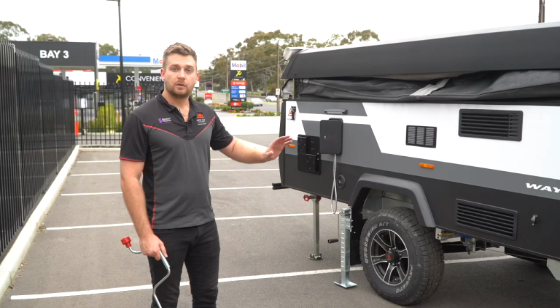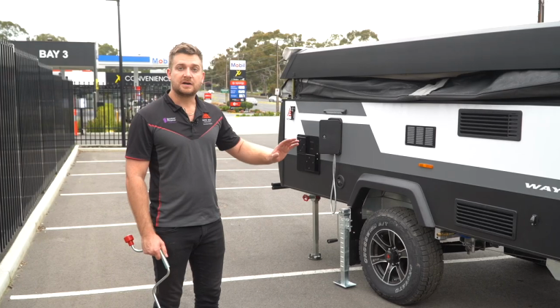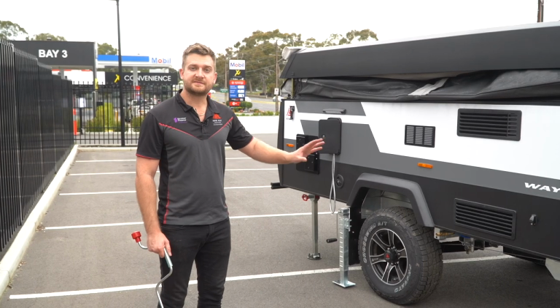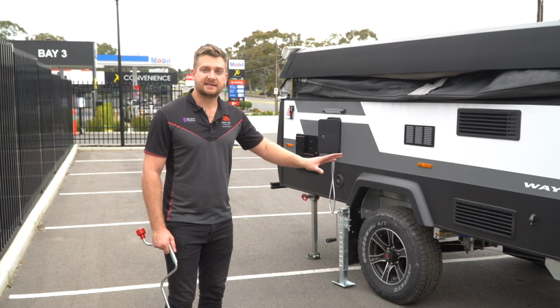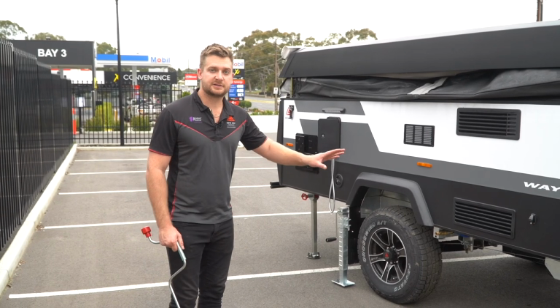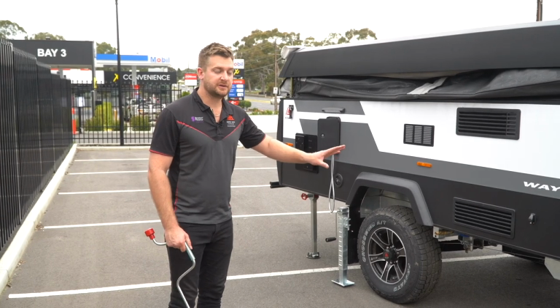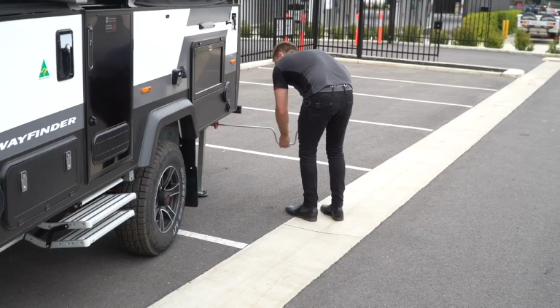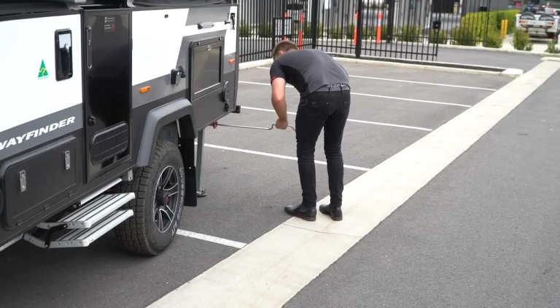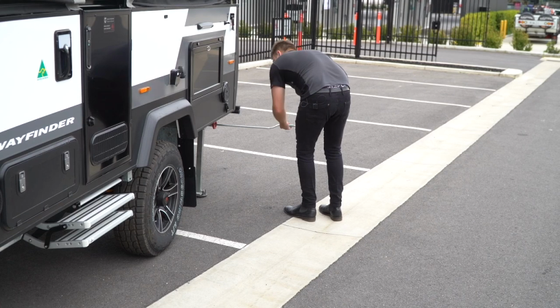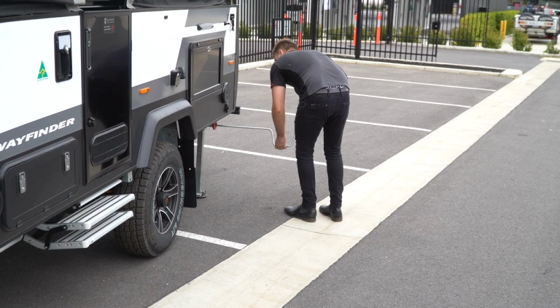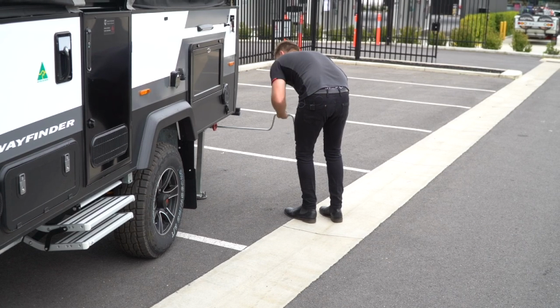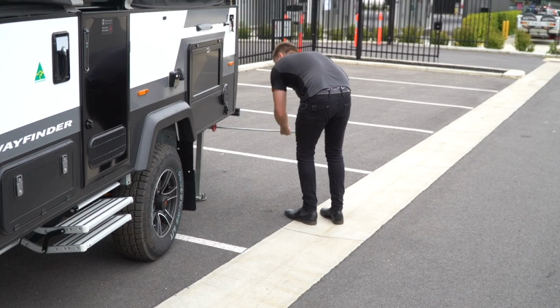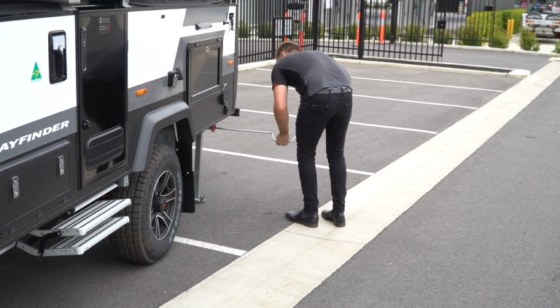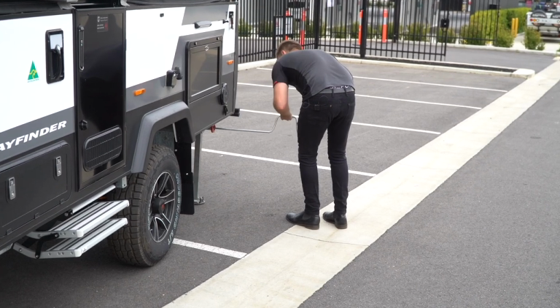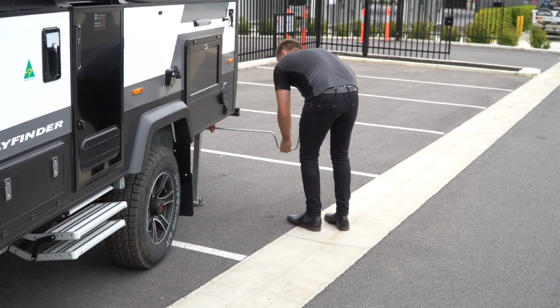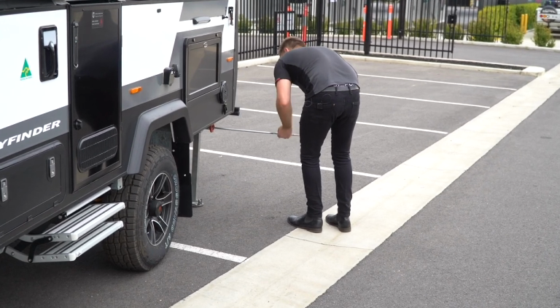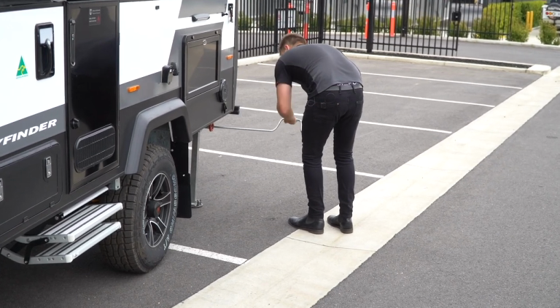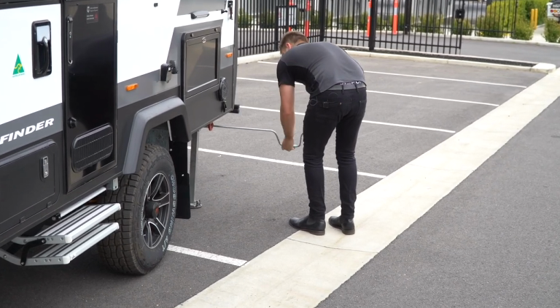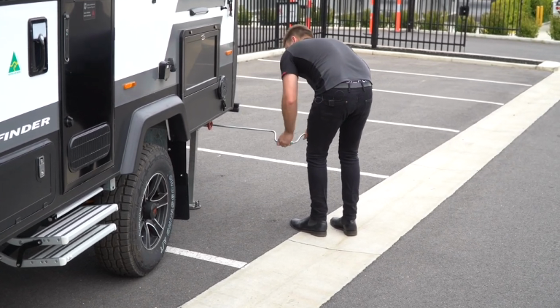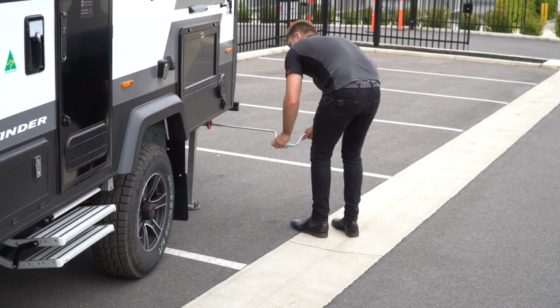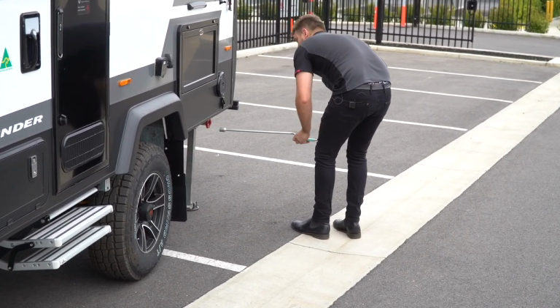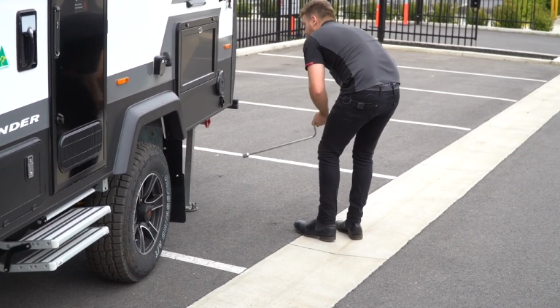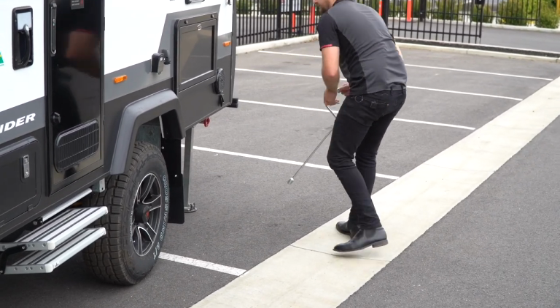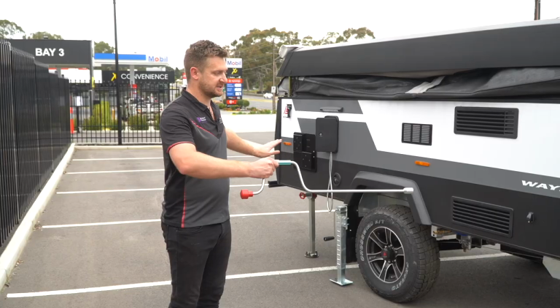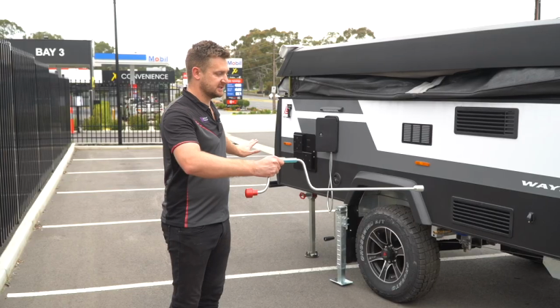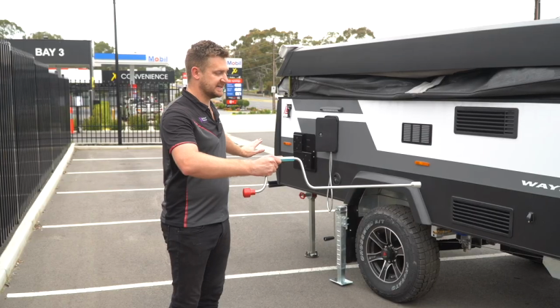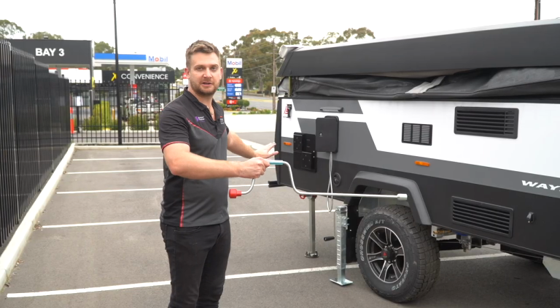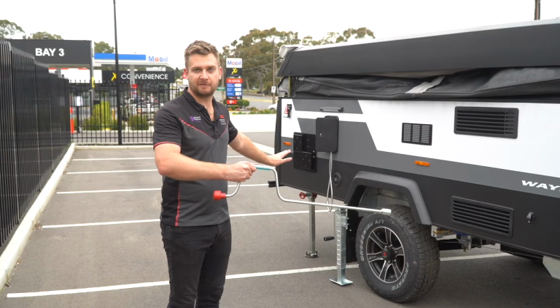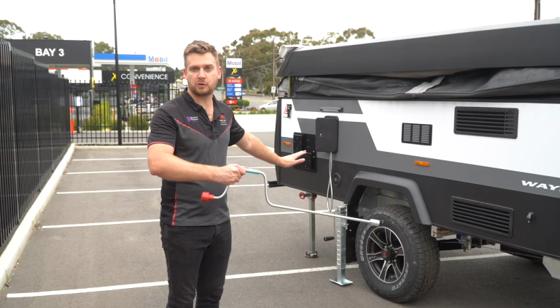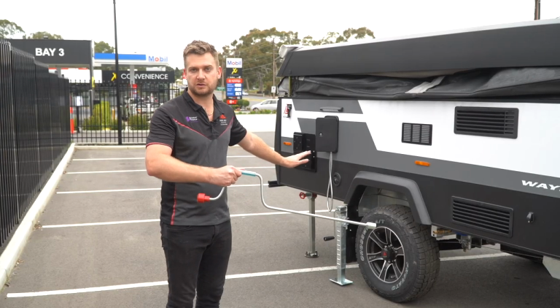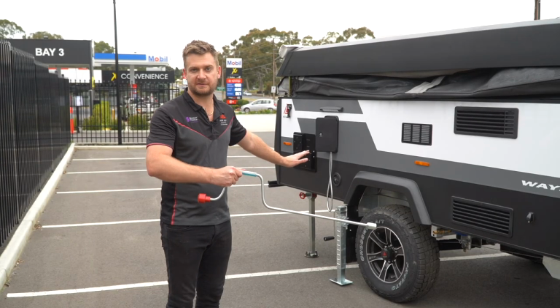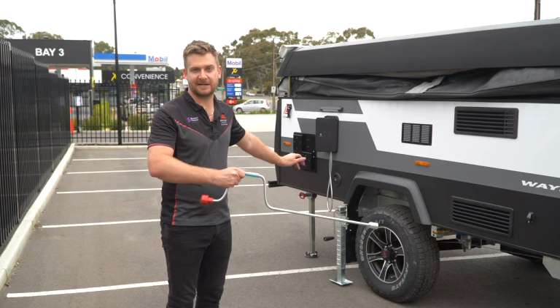Once you've done these two it's the same on the other side — basically just repeat the same method so that way it's stable in all four corners of the van.